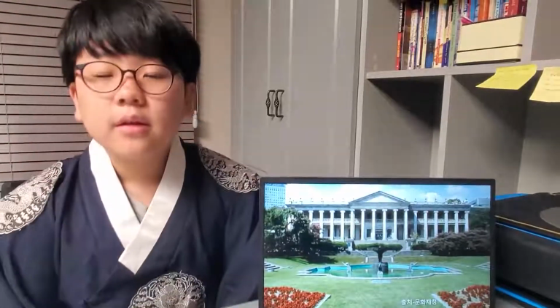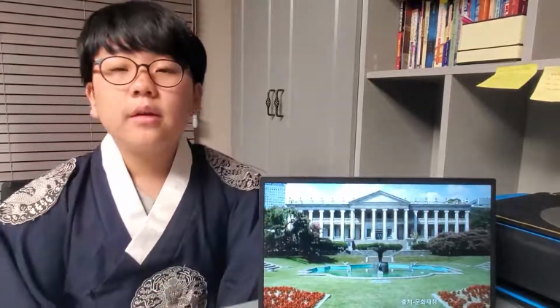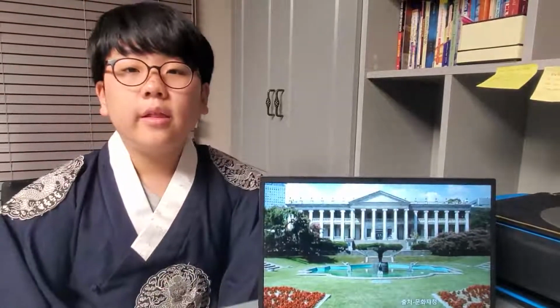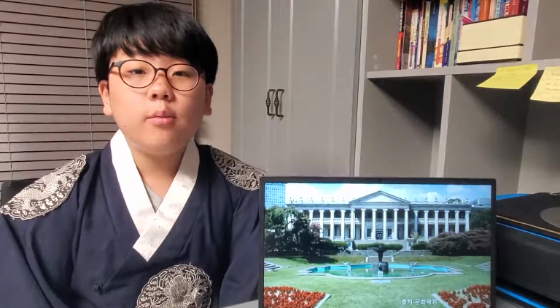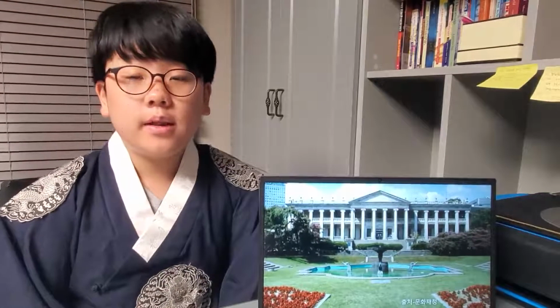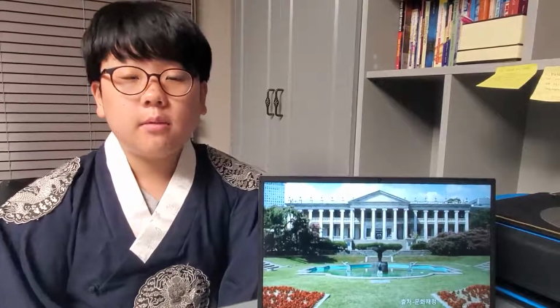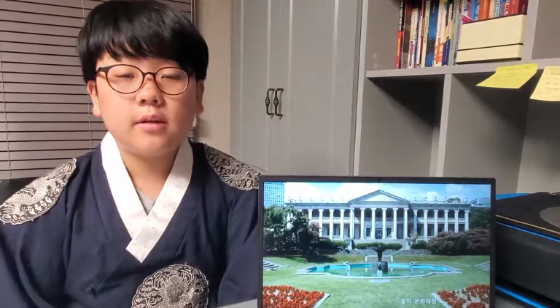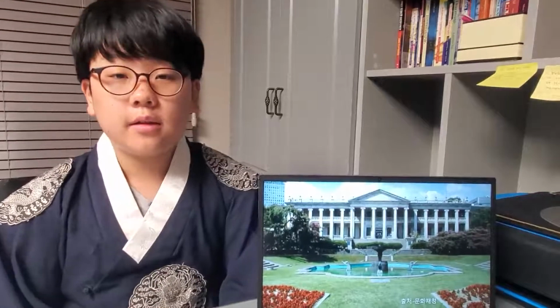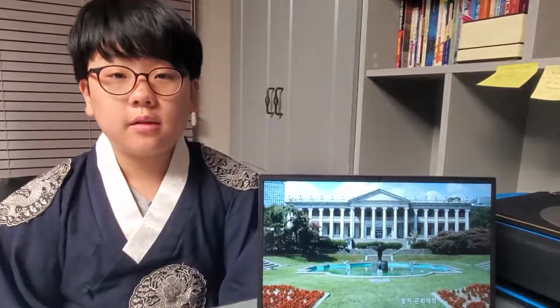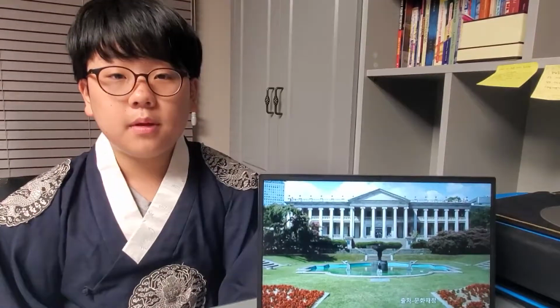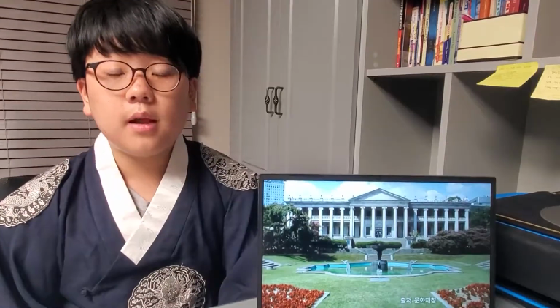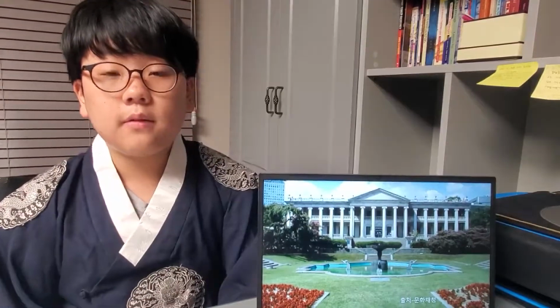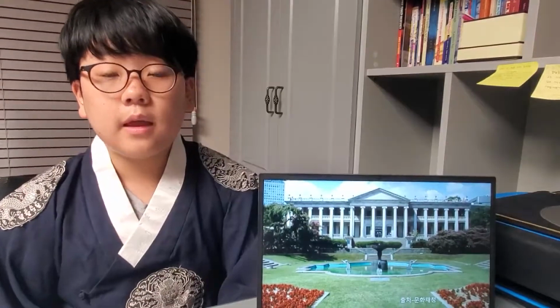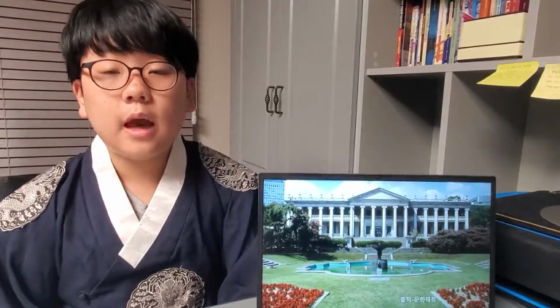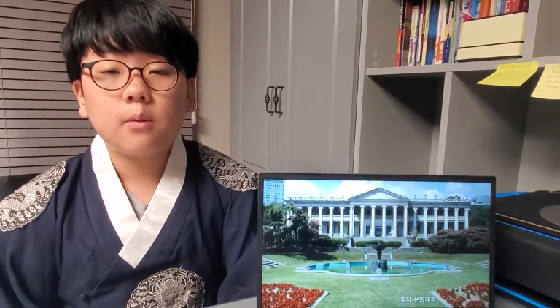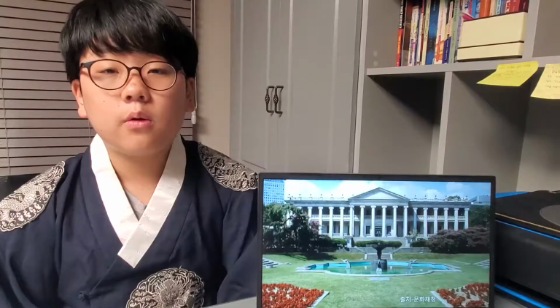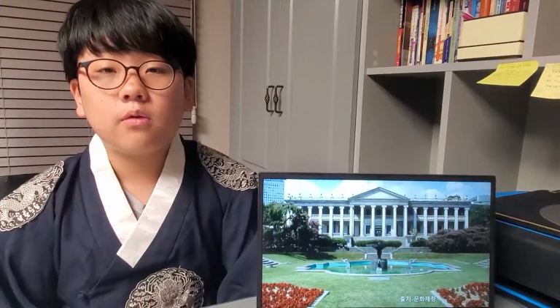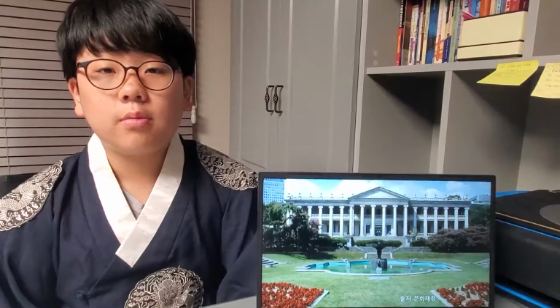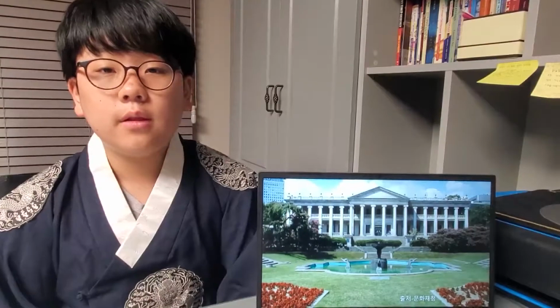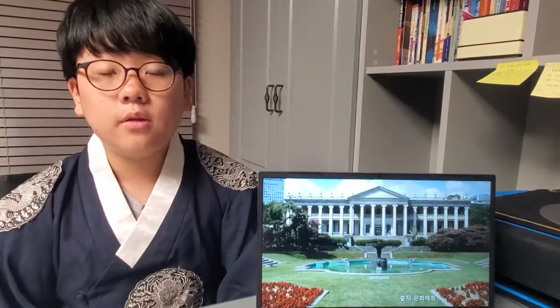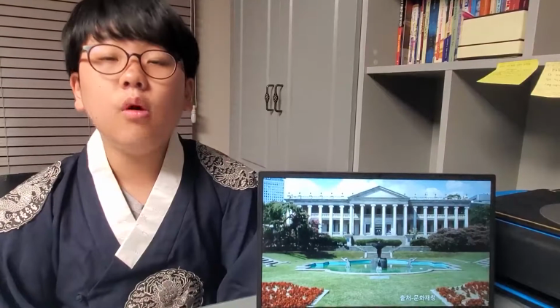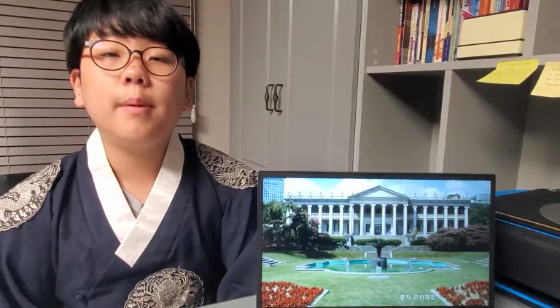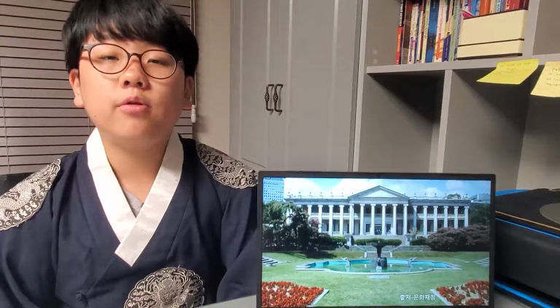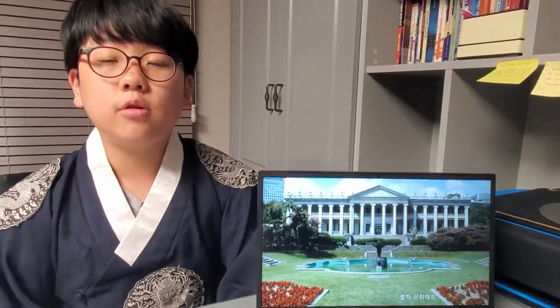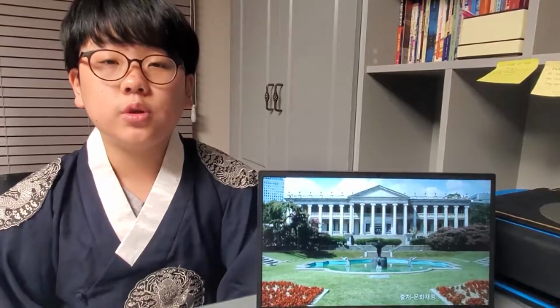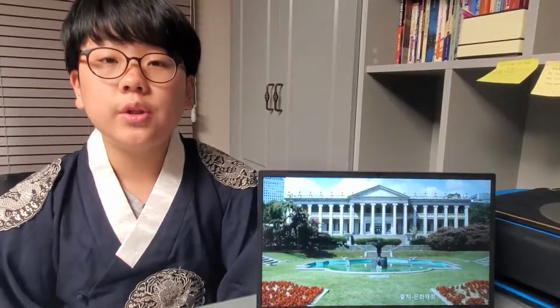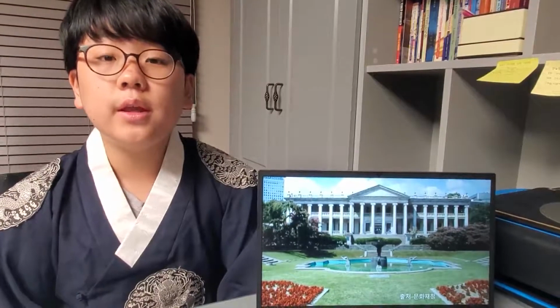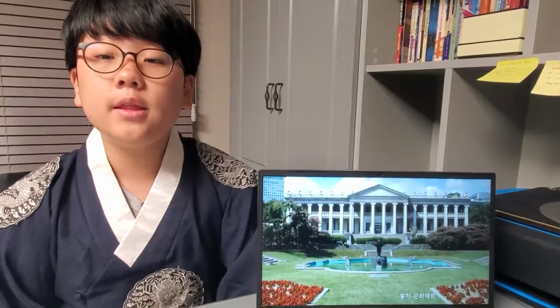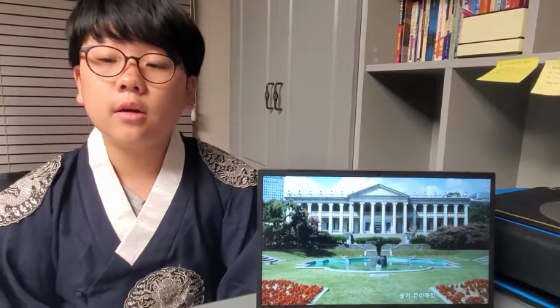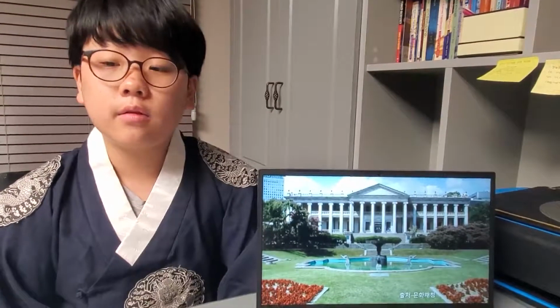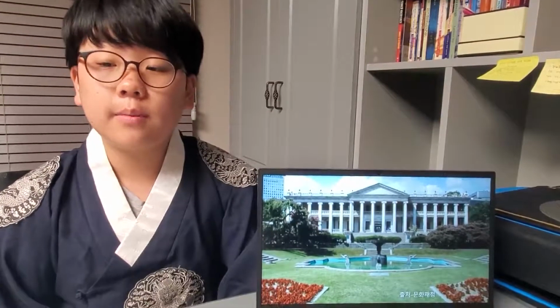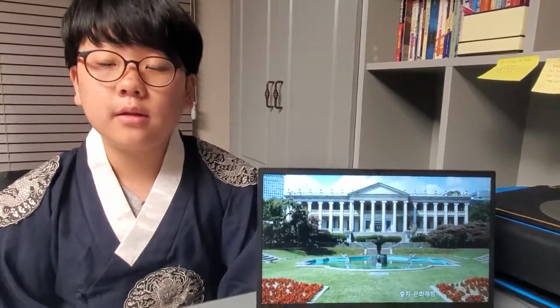Hello, my name is Jang Seung Pil and today I'm going to explain to you about the Seokjojeon in the Deoksugung Palace.